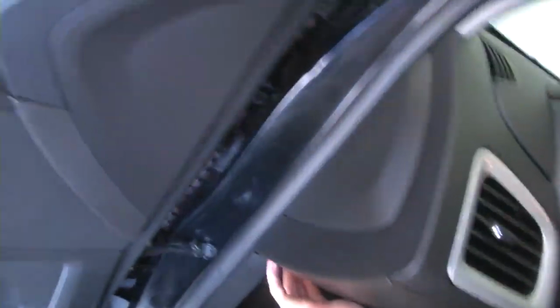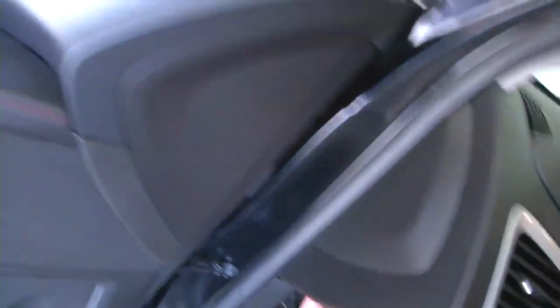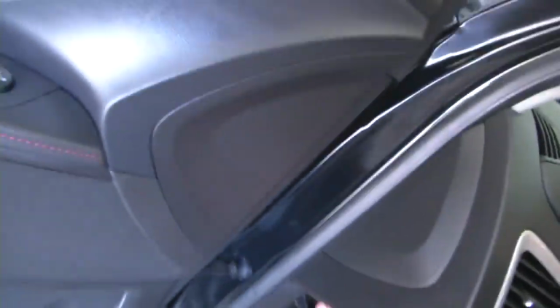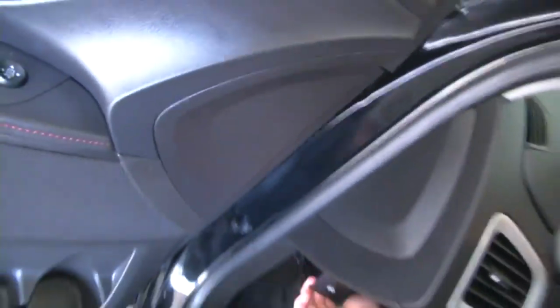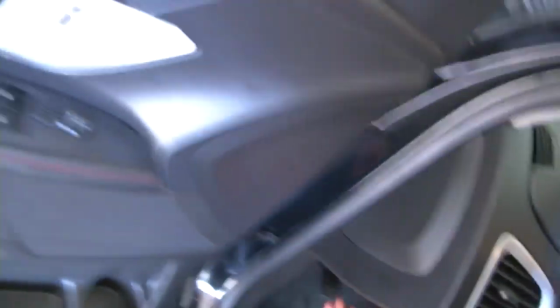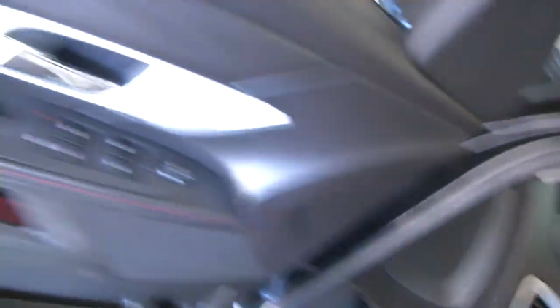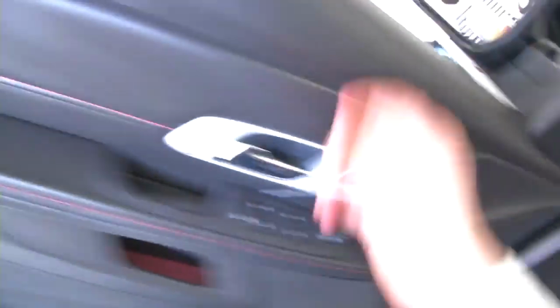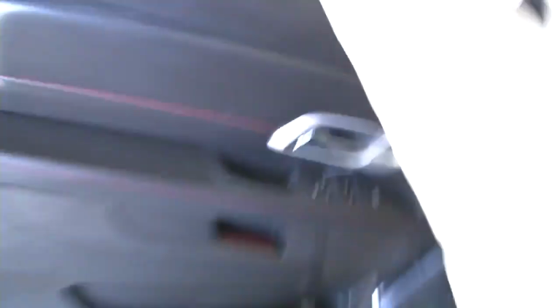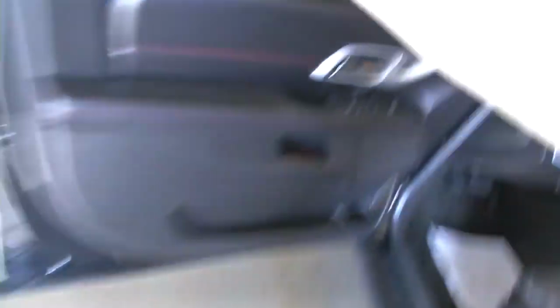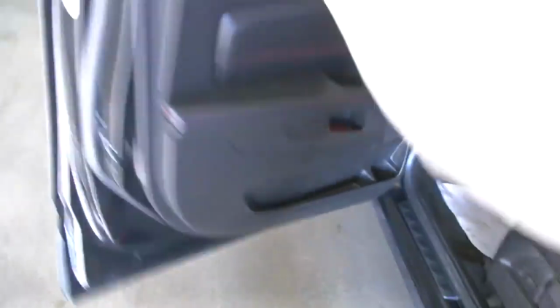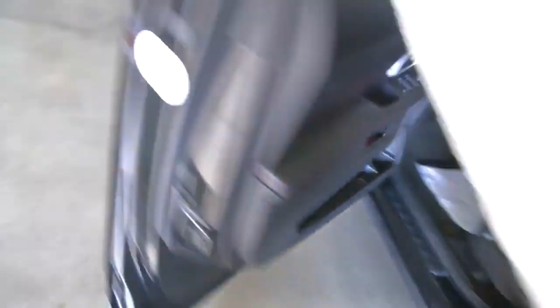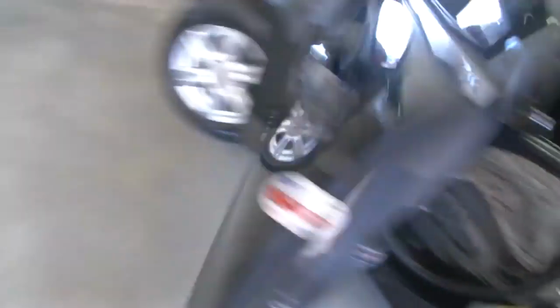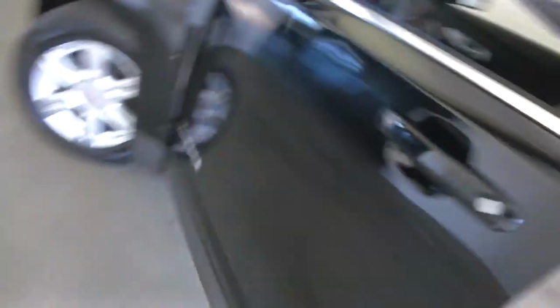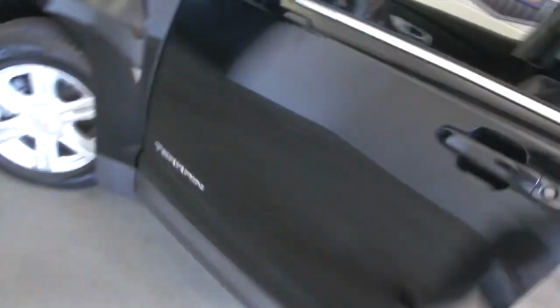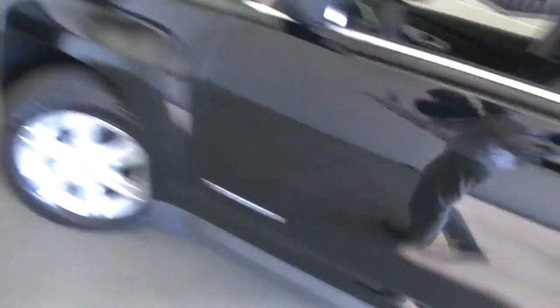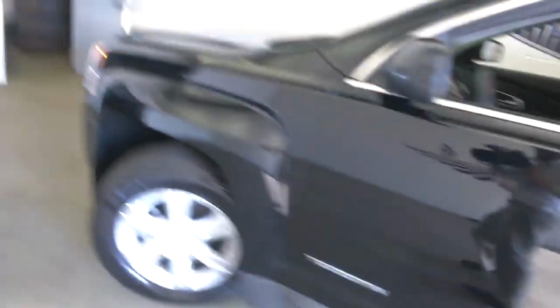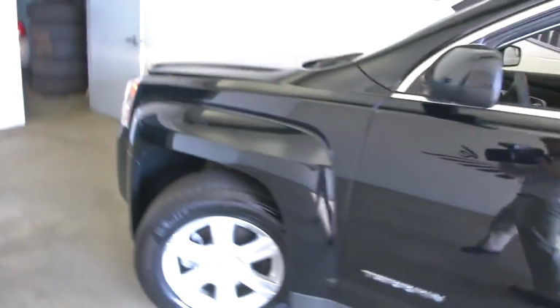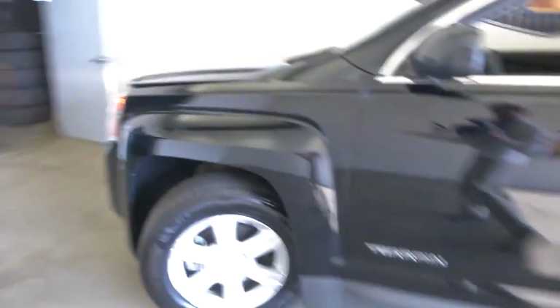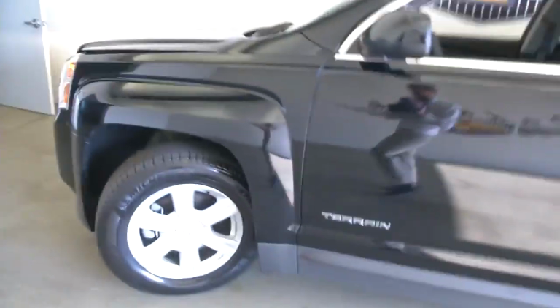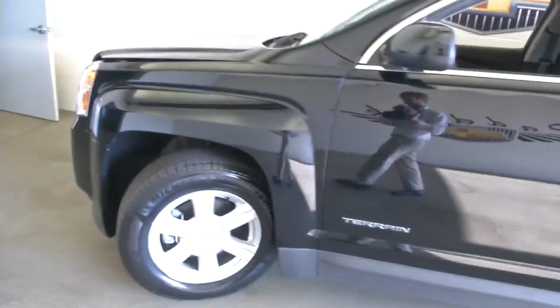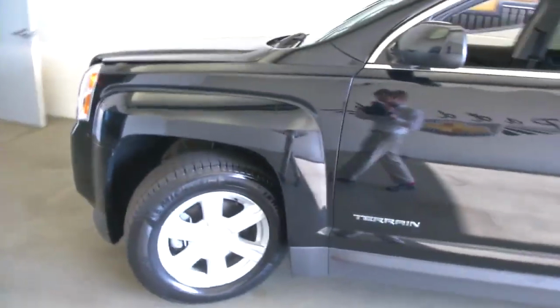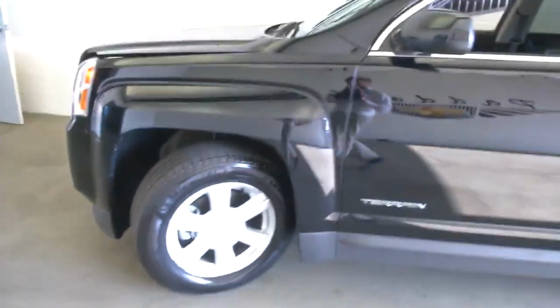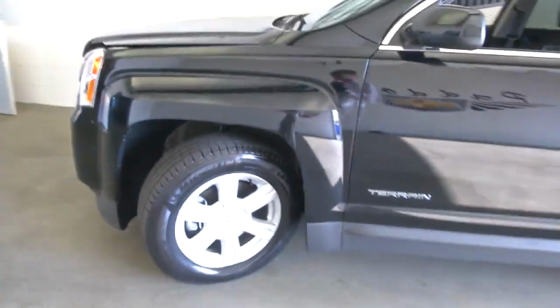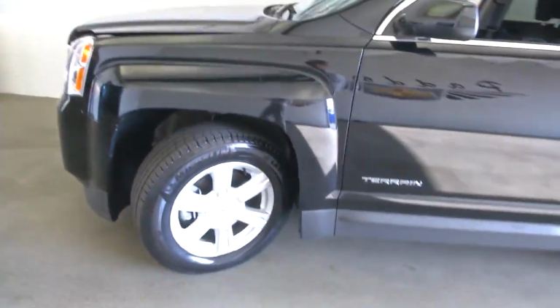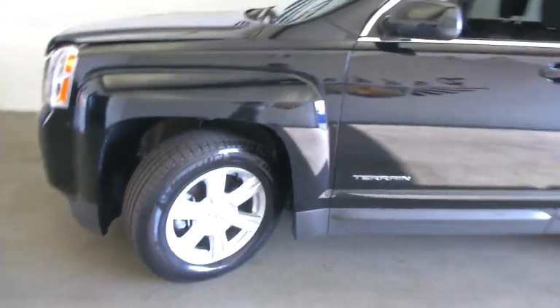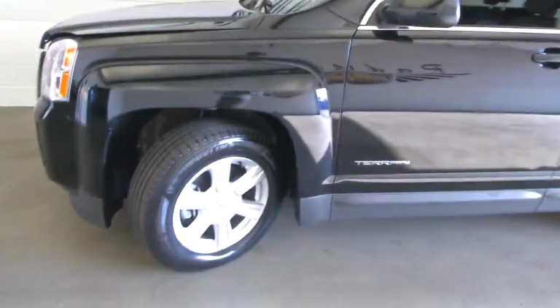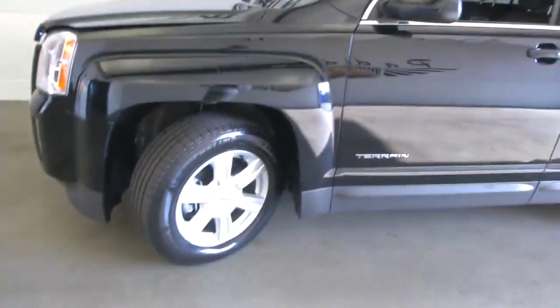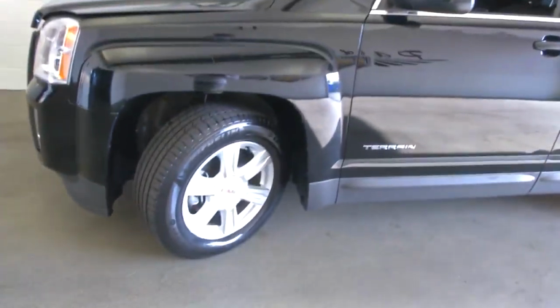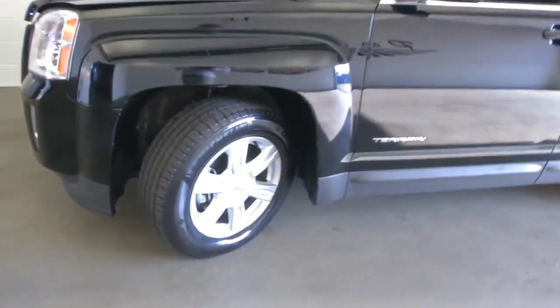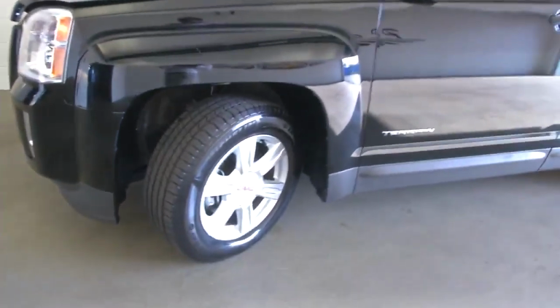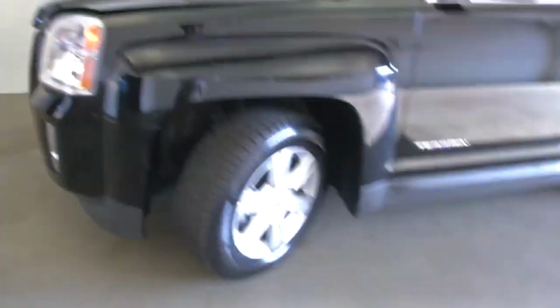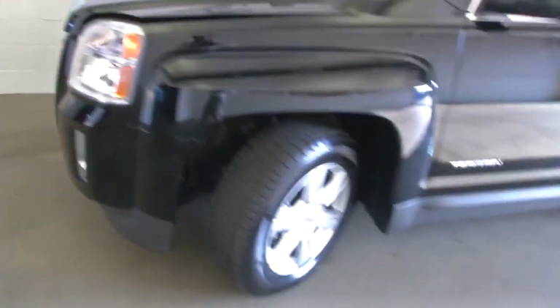We'll continue our walk around to the front. Again, aluminum alloy wheels, plenty of tread on those tires.